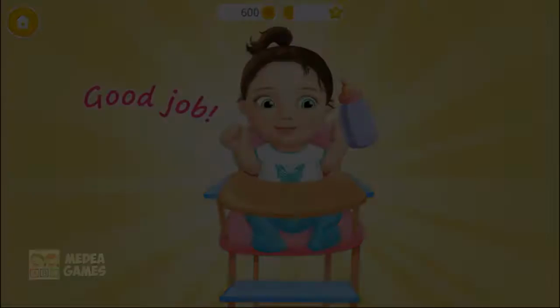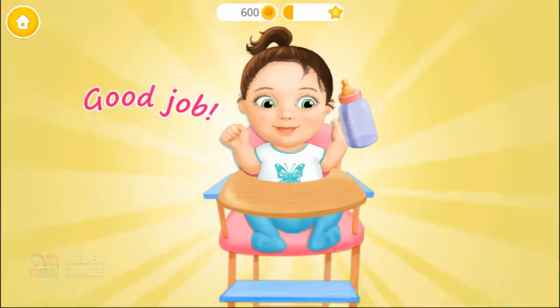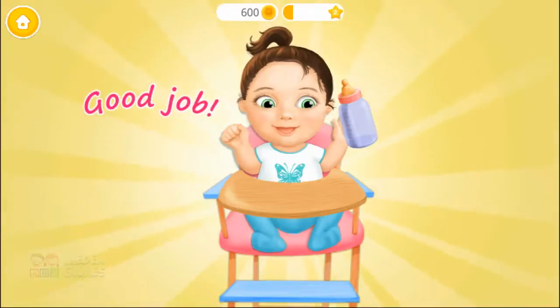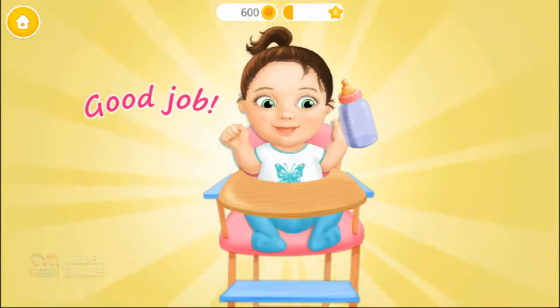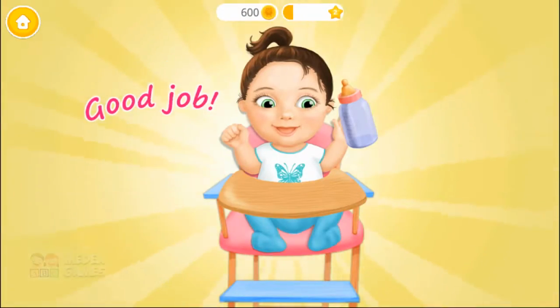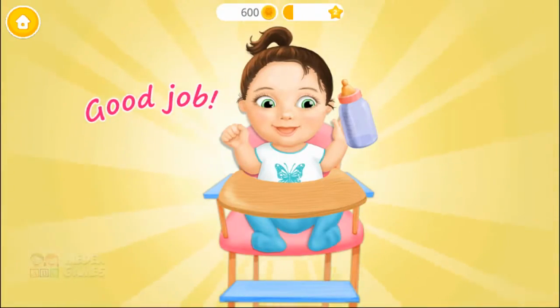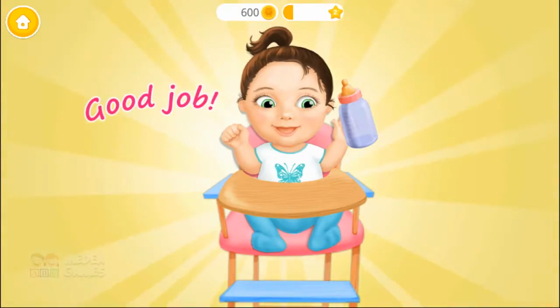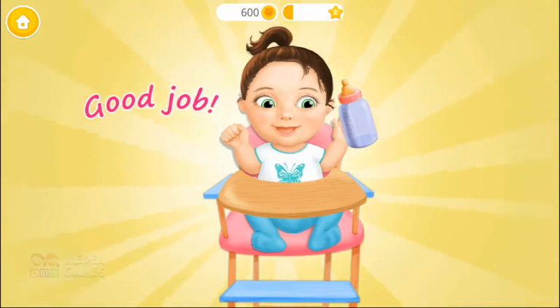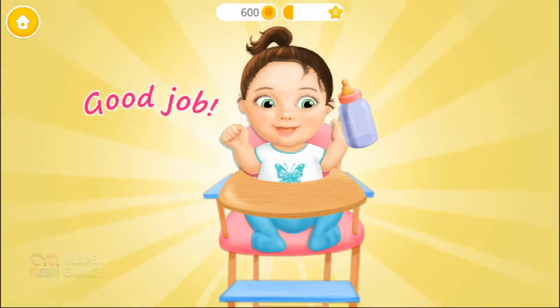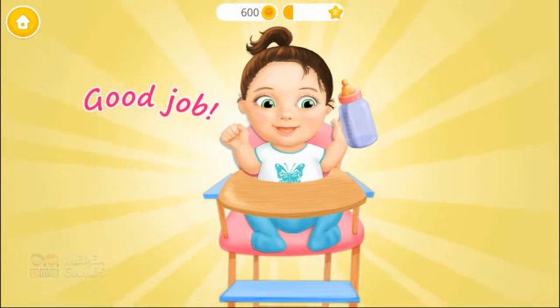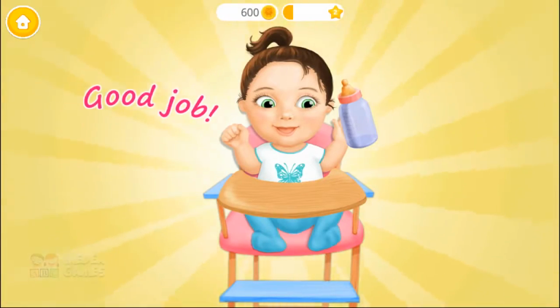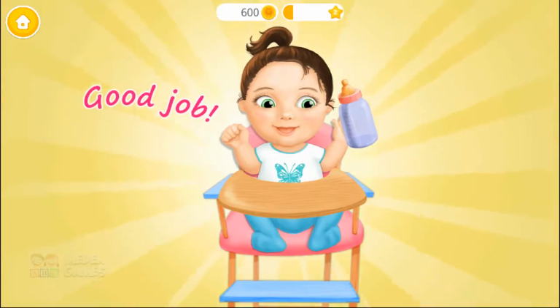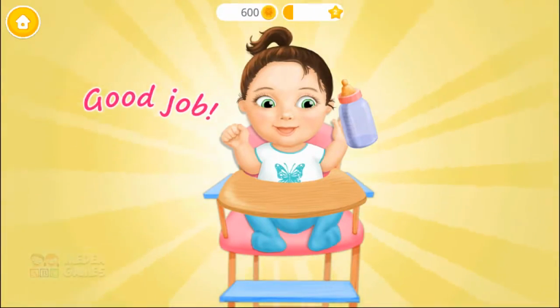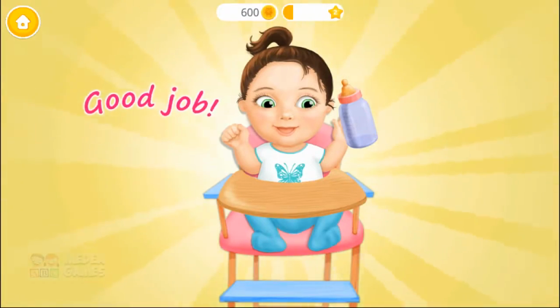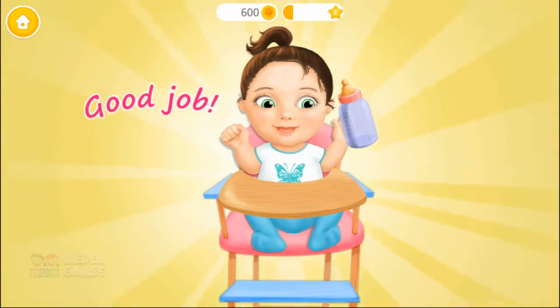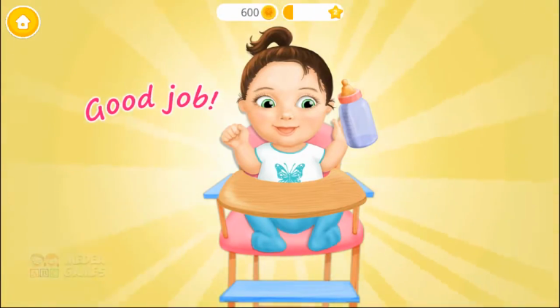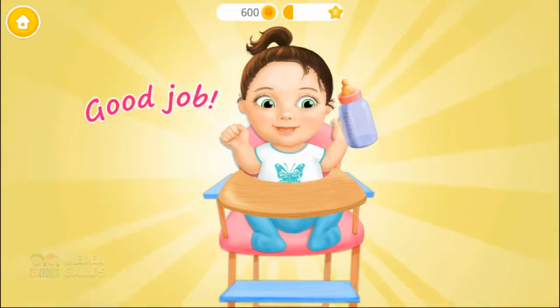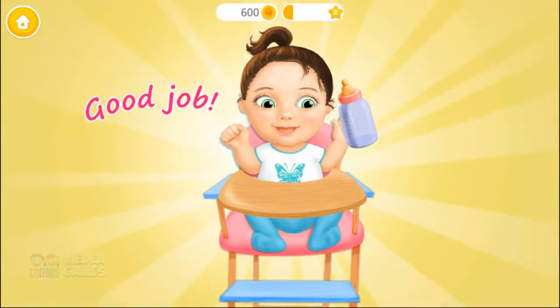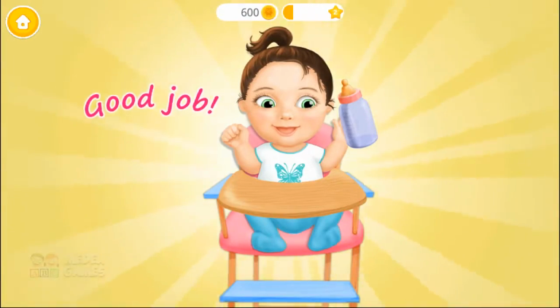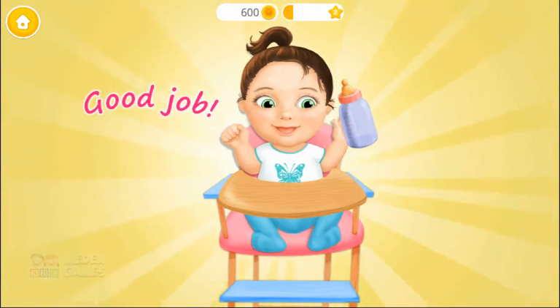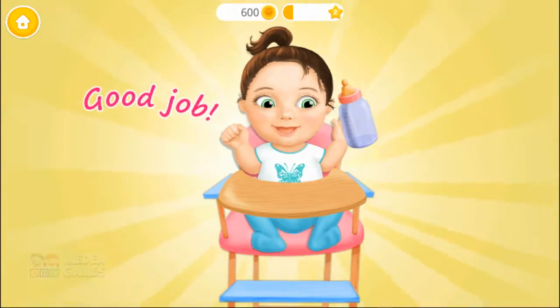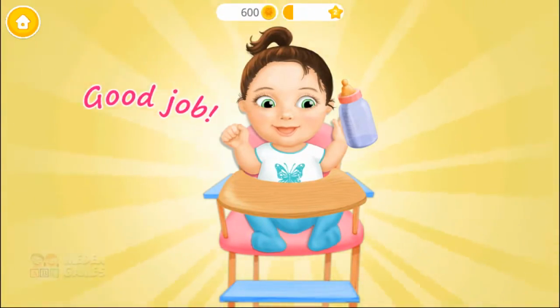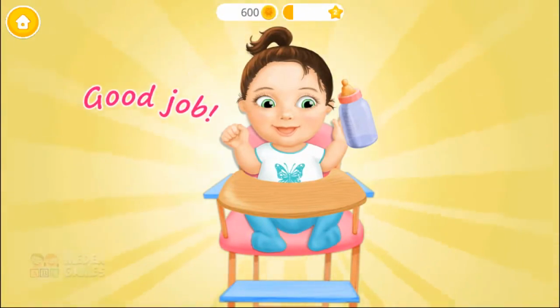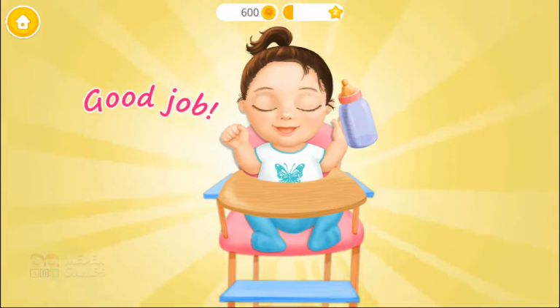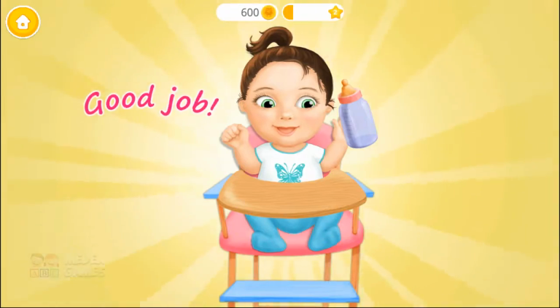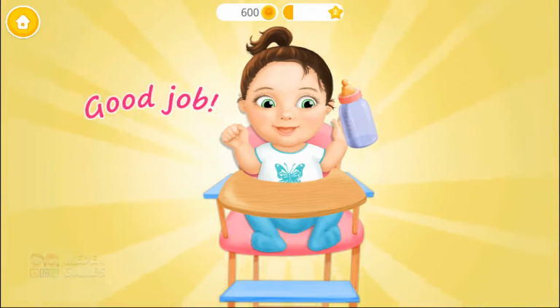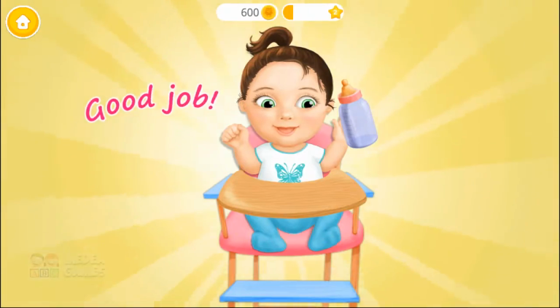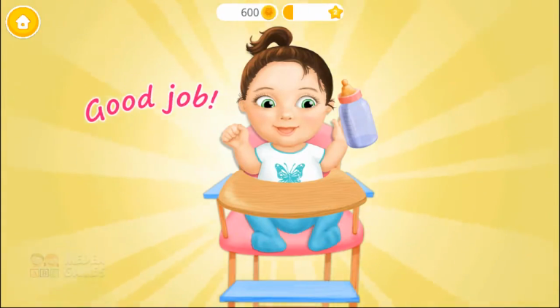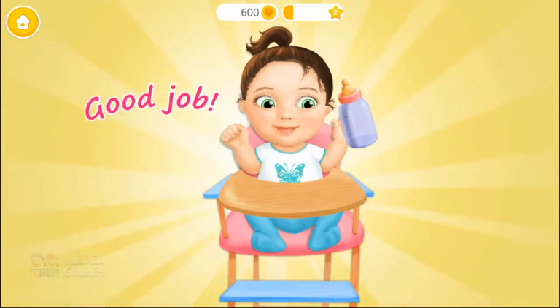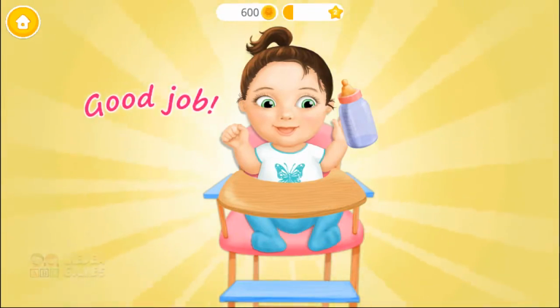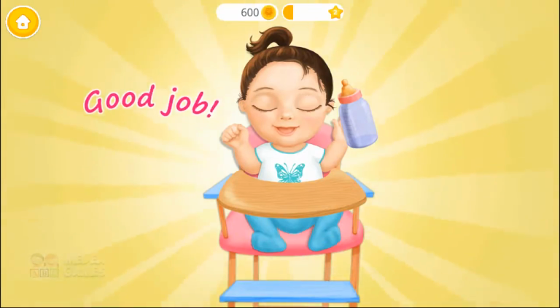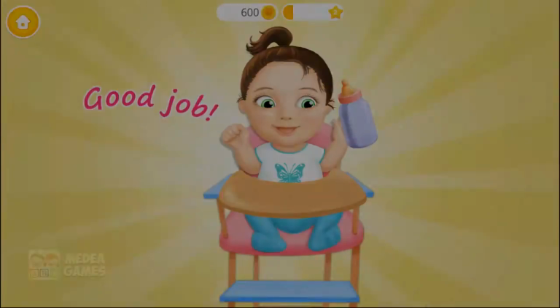Yay! Good job! Chloe is very happy! Good job!